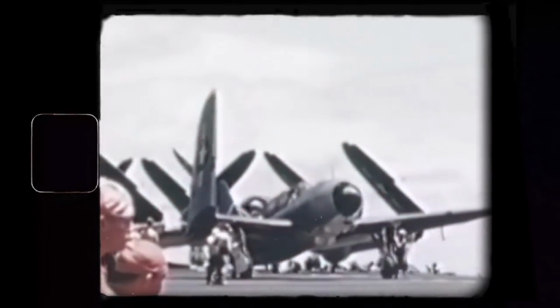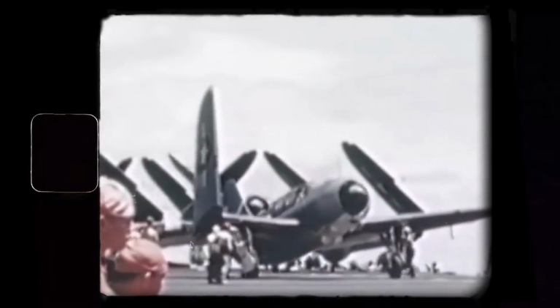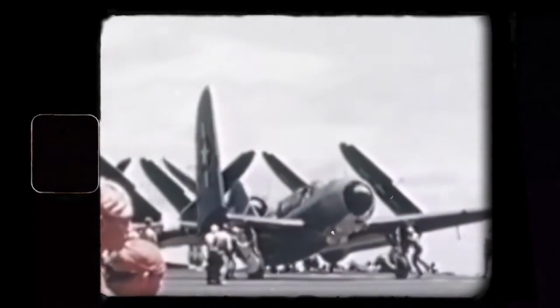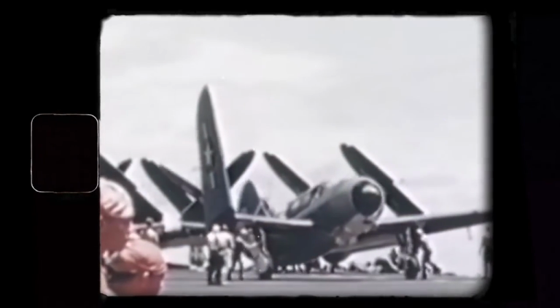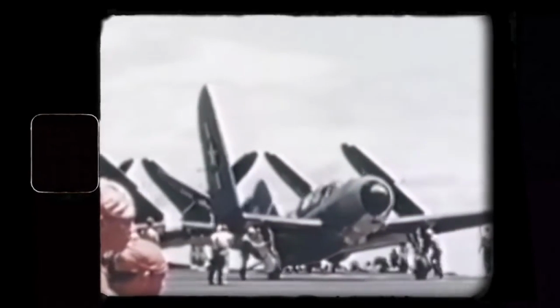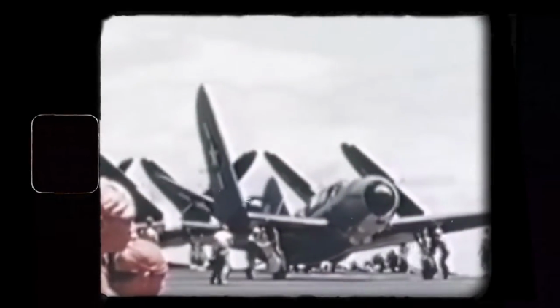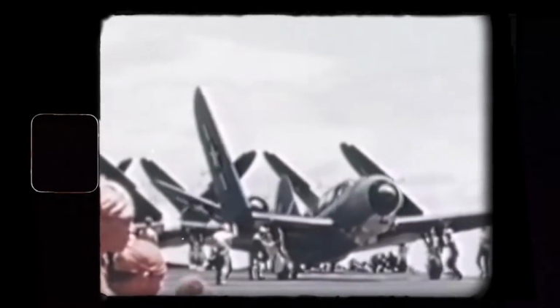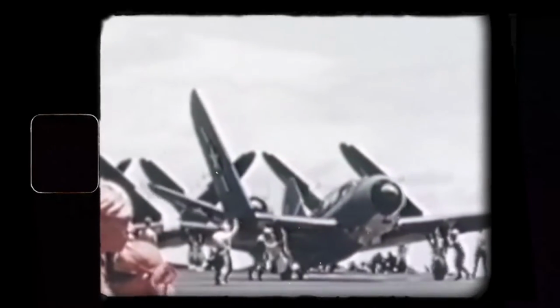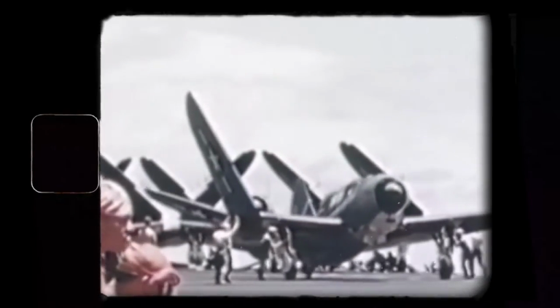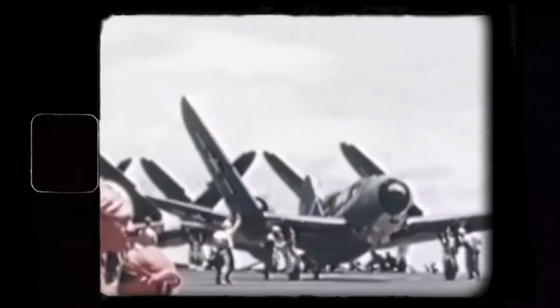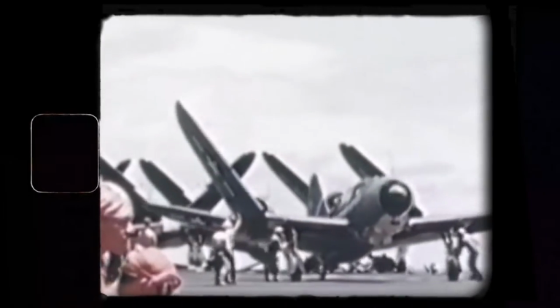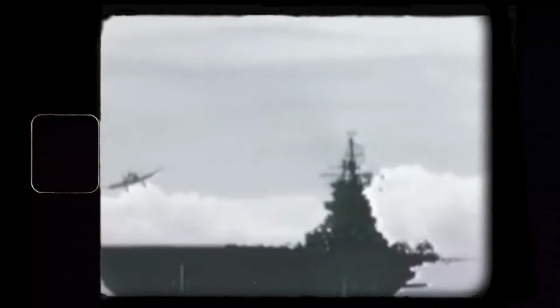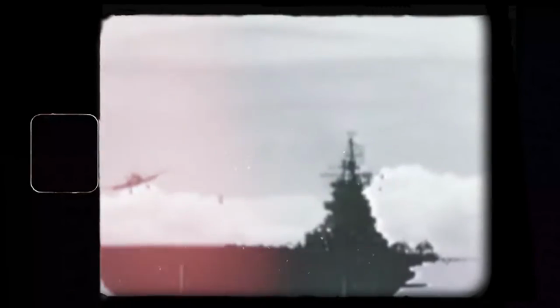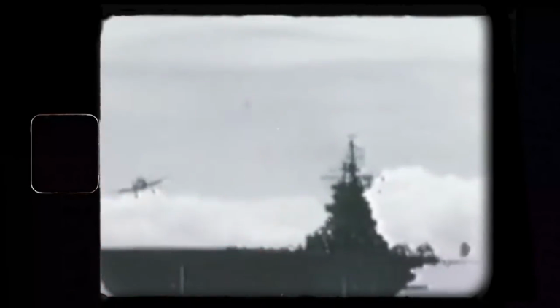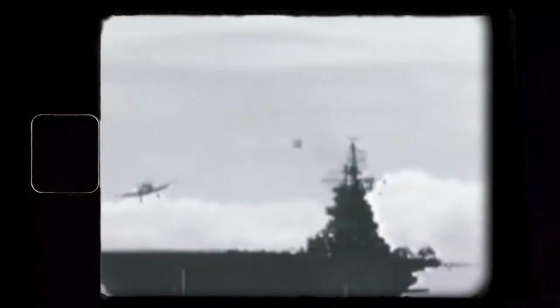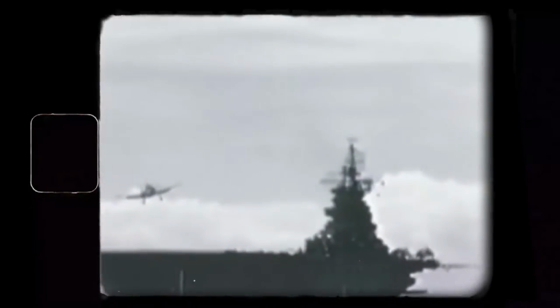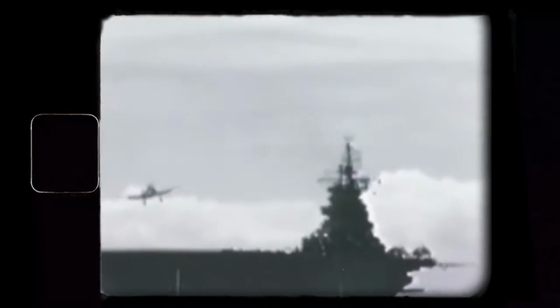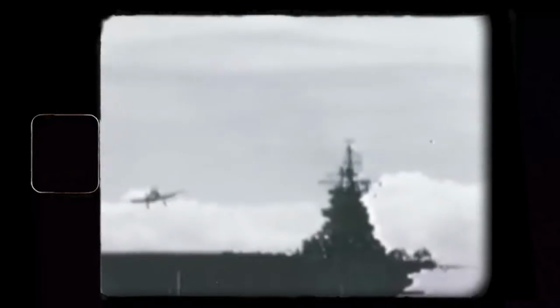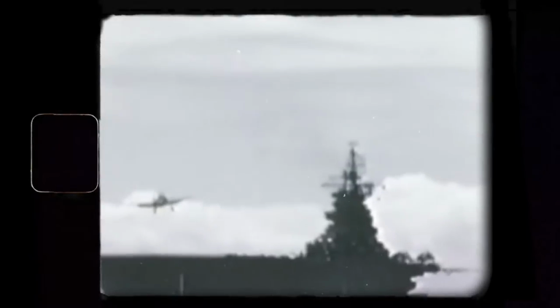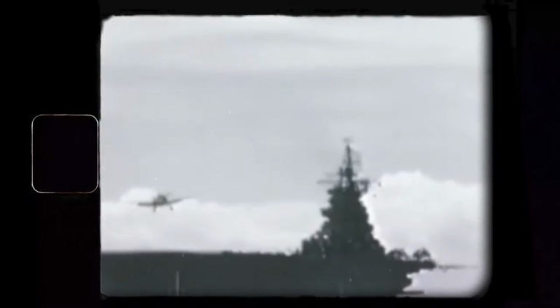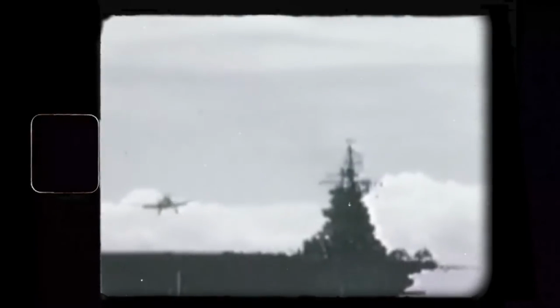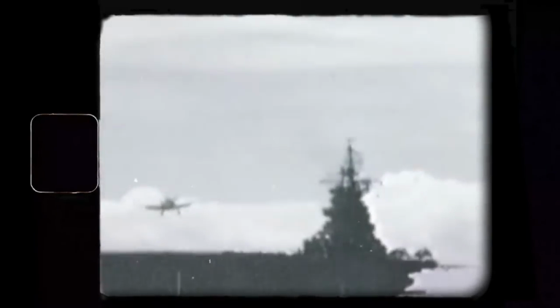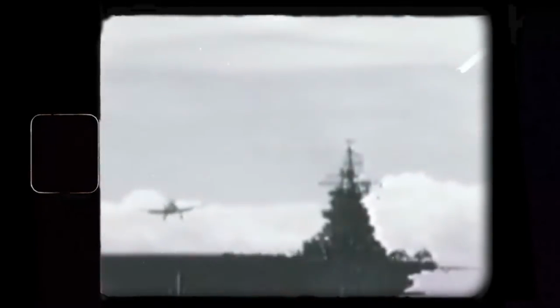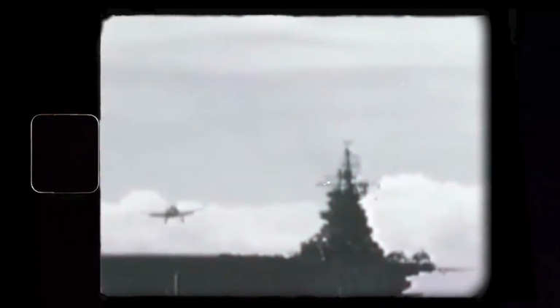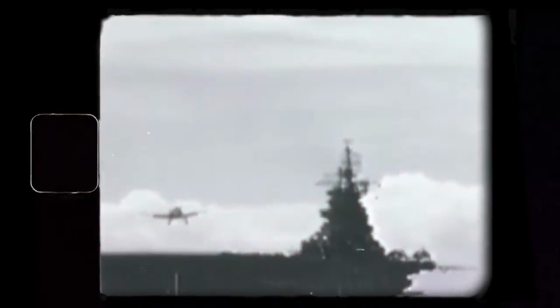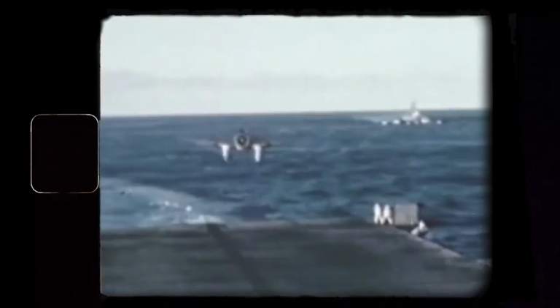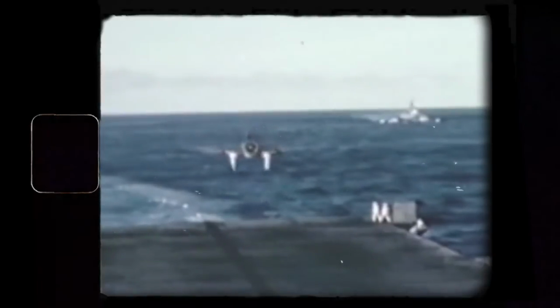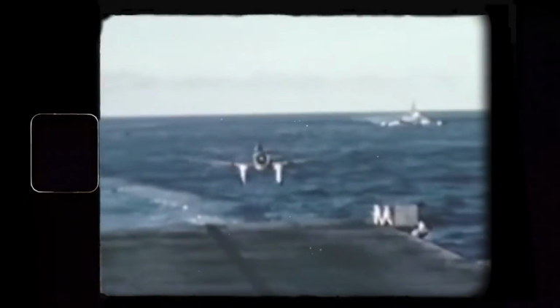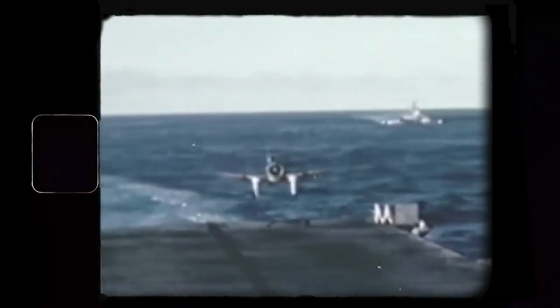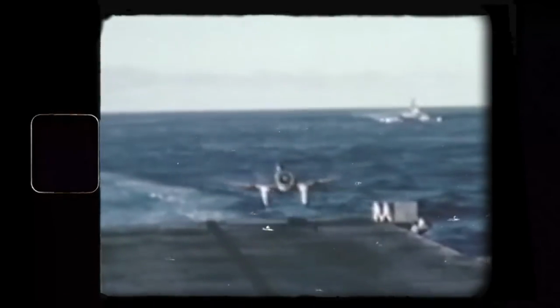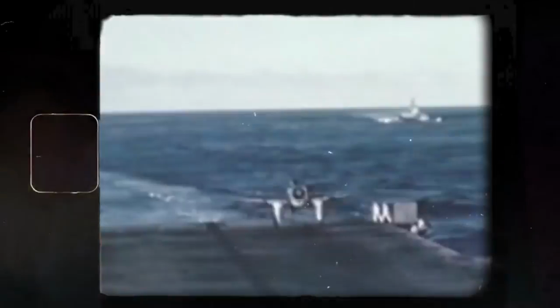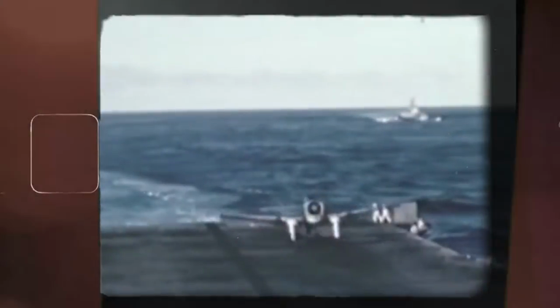From there, they were deployed to fight naval battles in the Marianas, the Solomon Islands, the Philippines, and the Japanese archipelago.